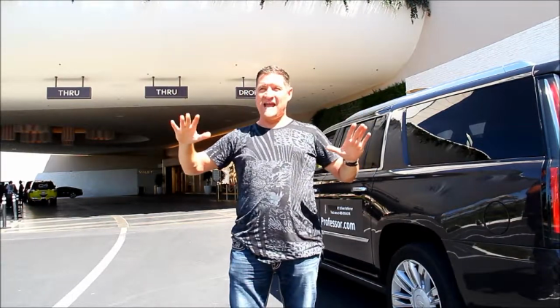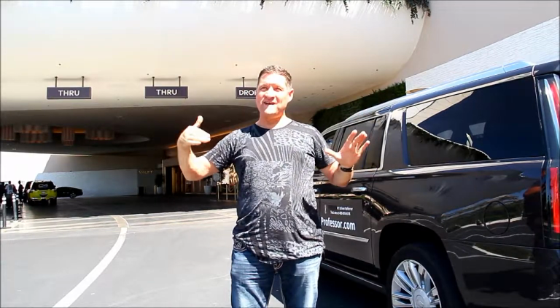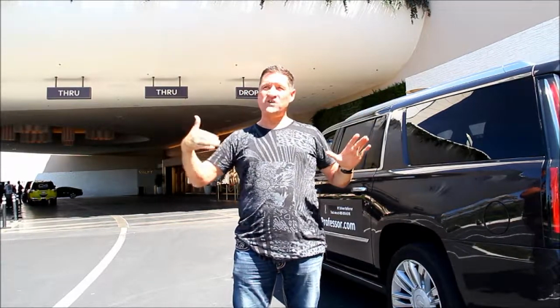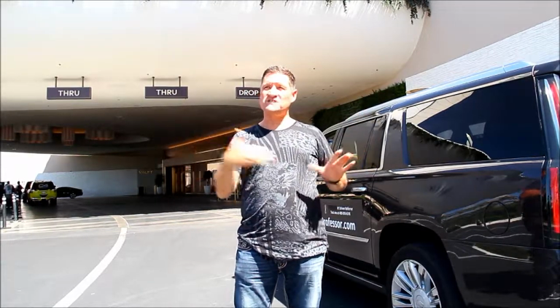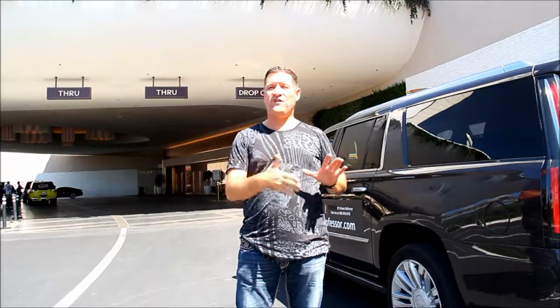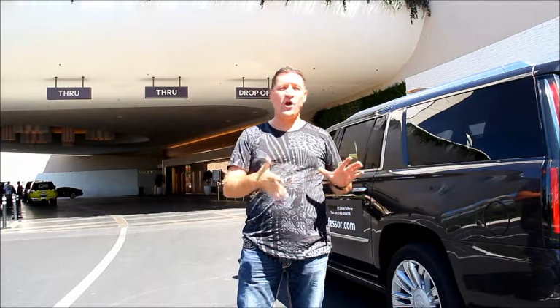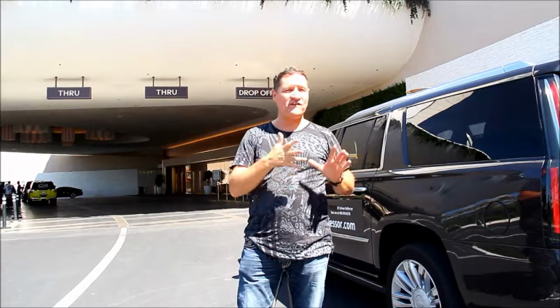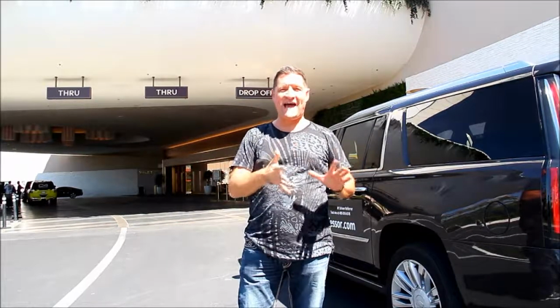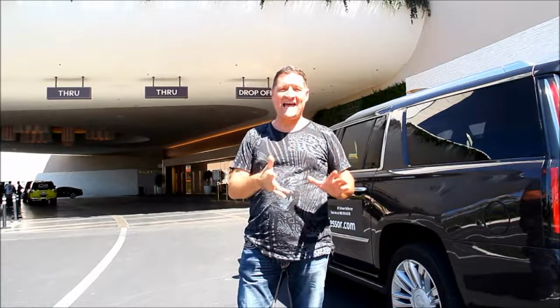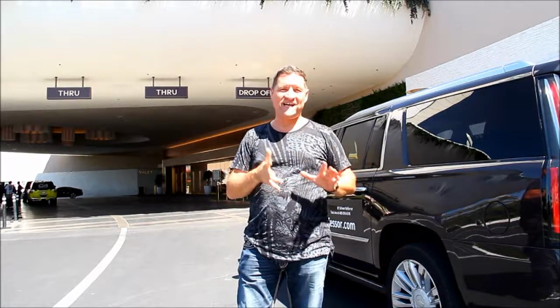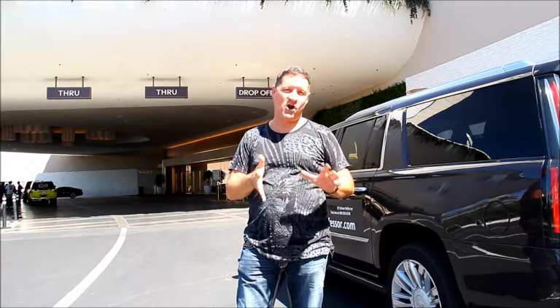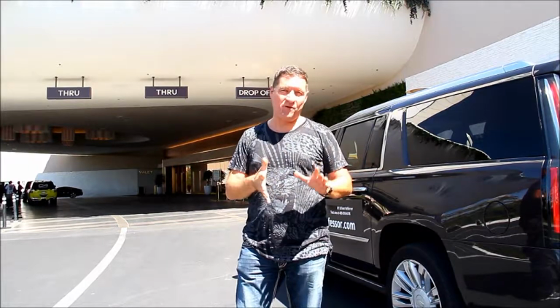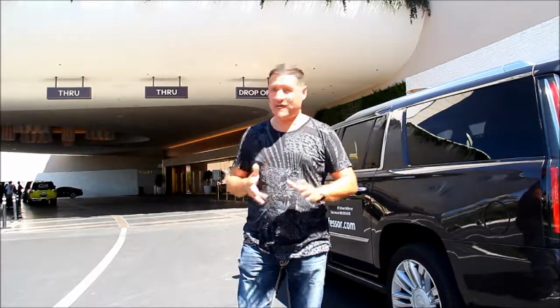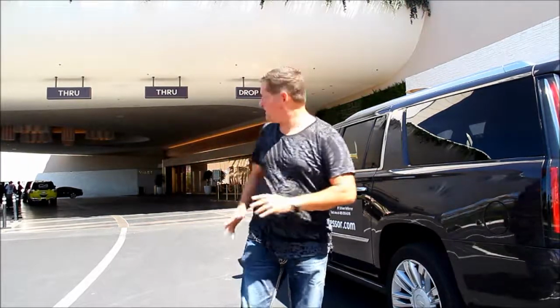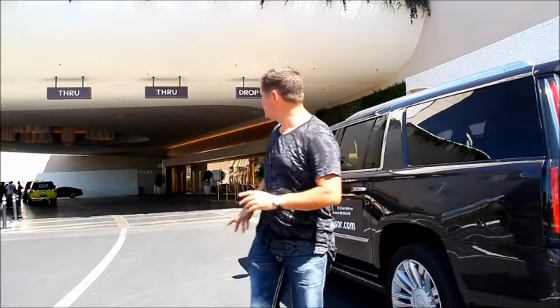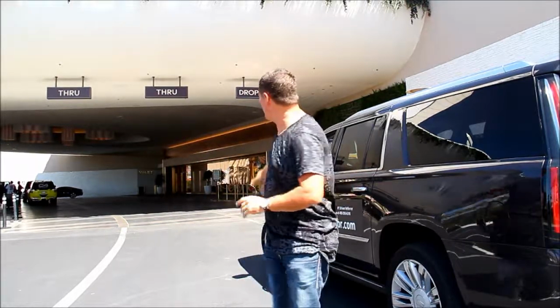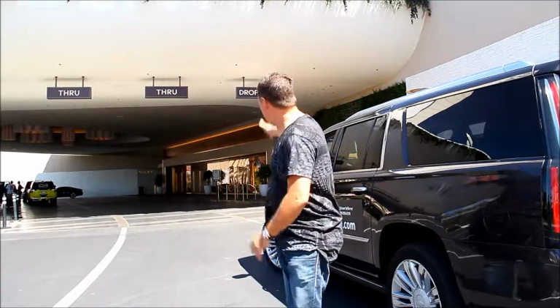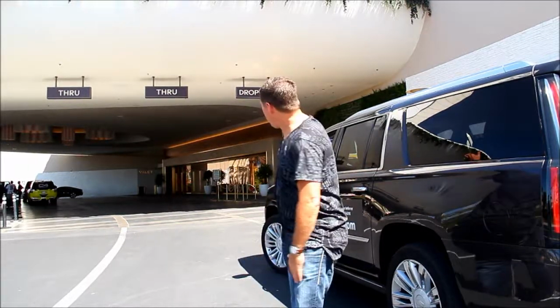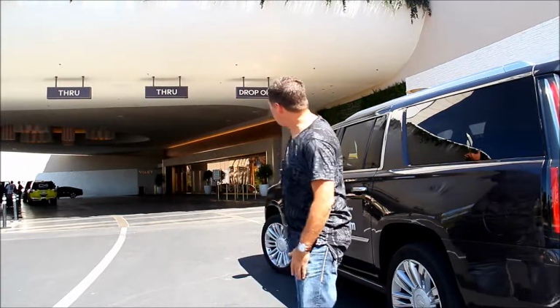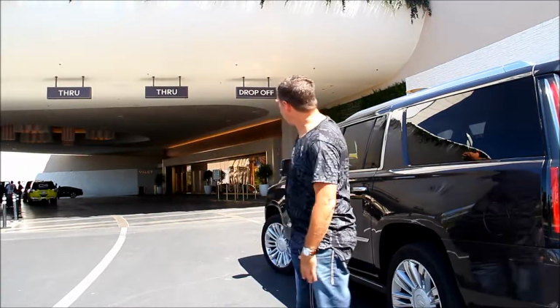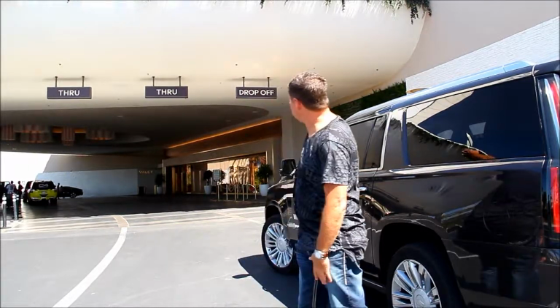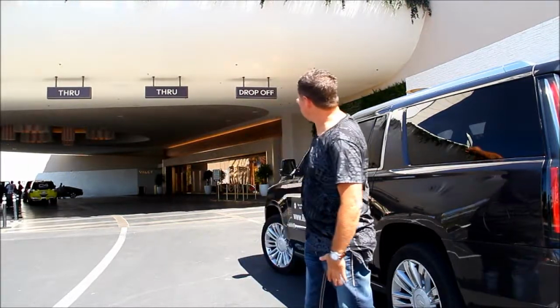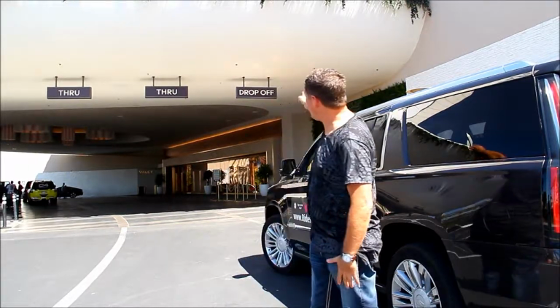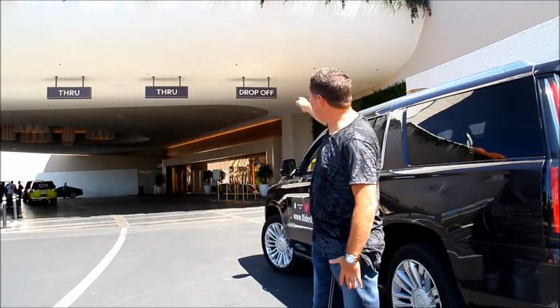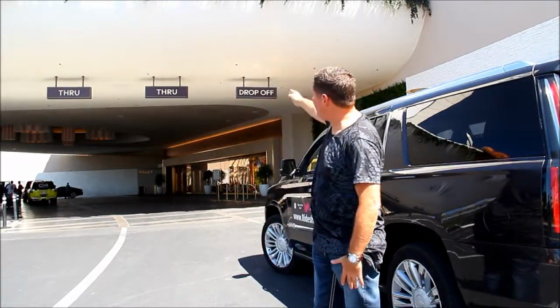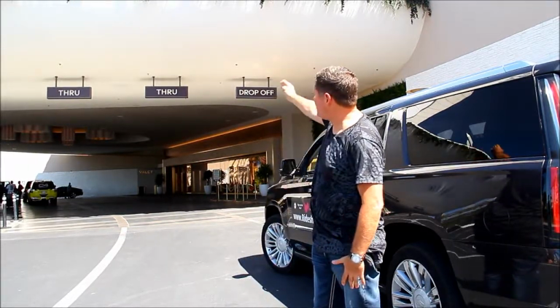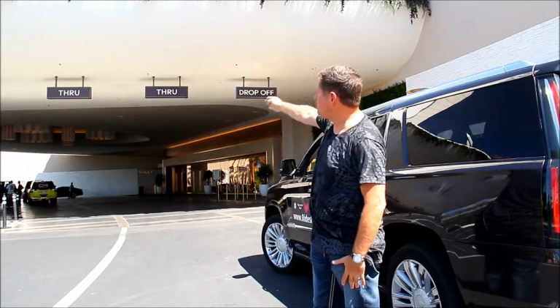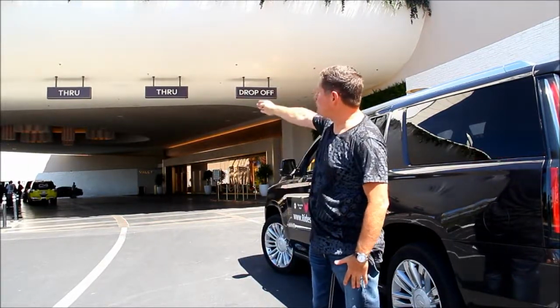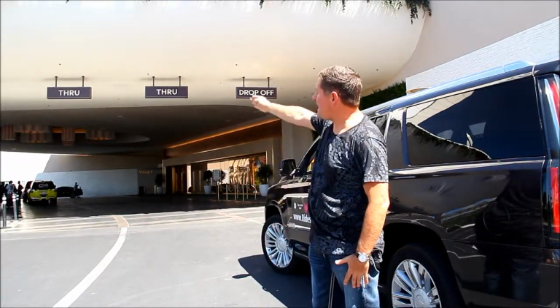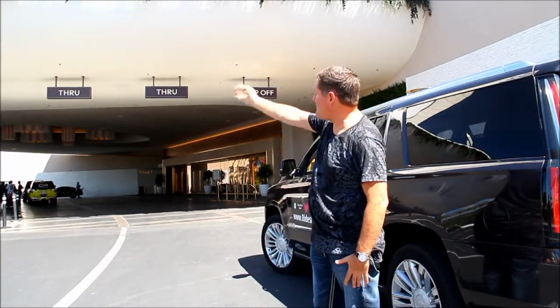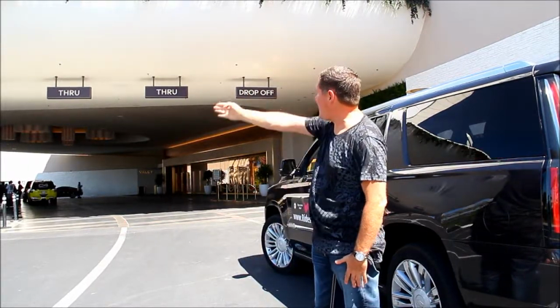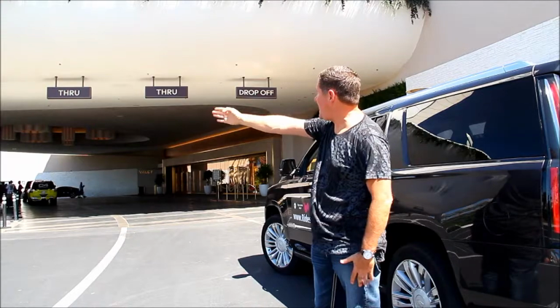And then we just followed the valet drop-off area. As you can see: drop-off, flow drive, valet.